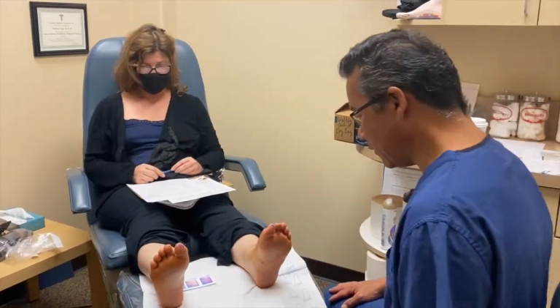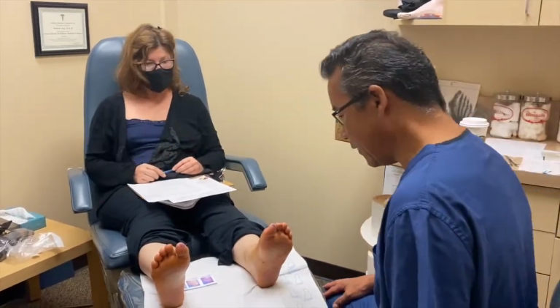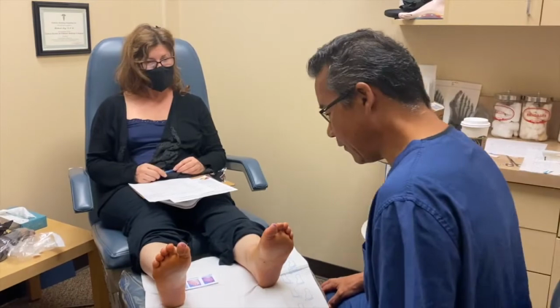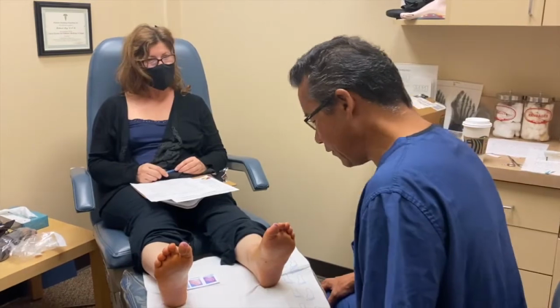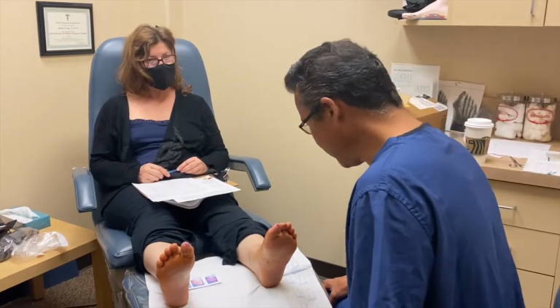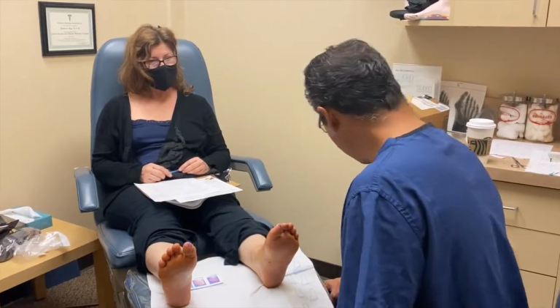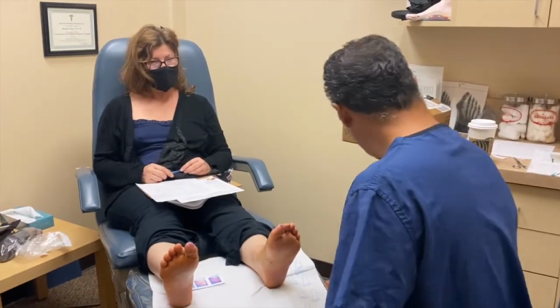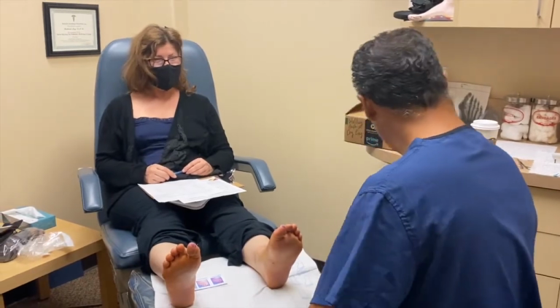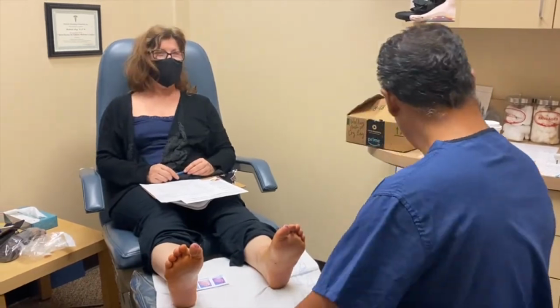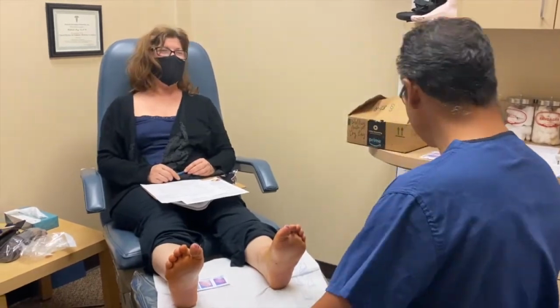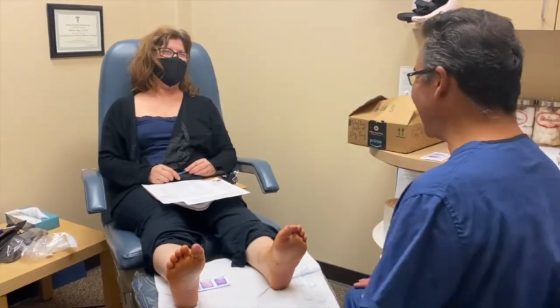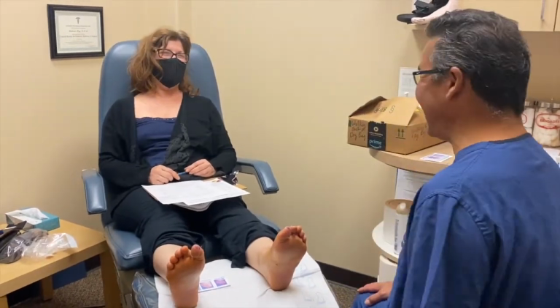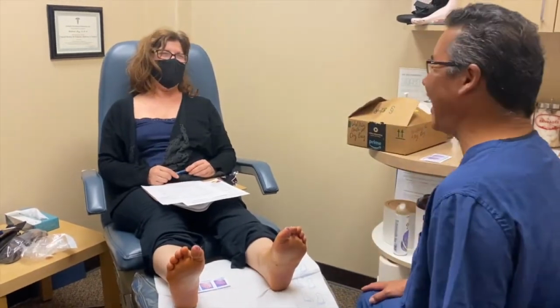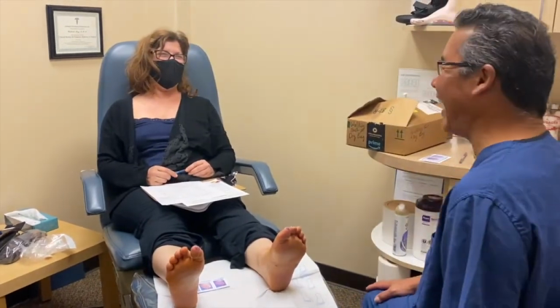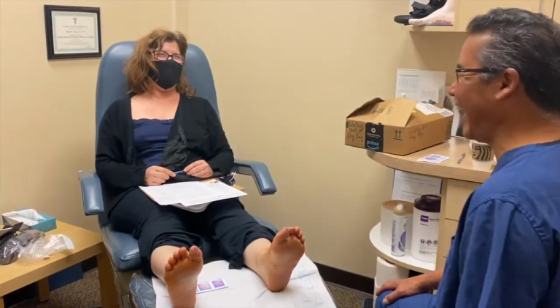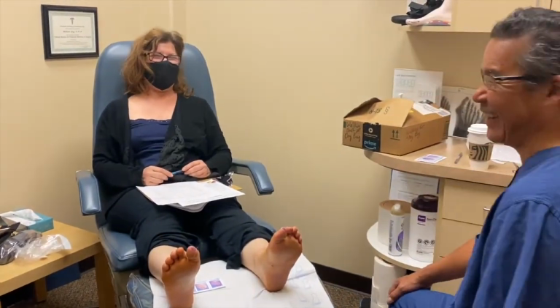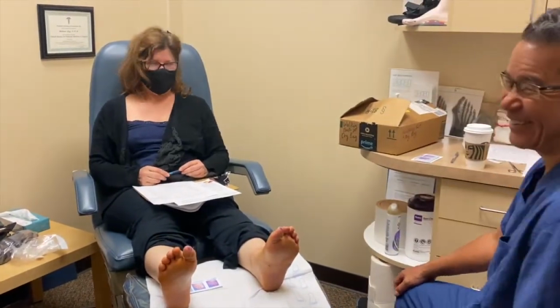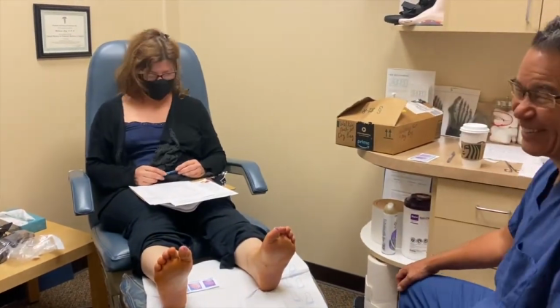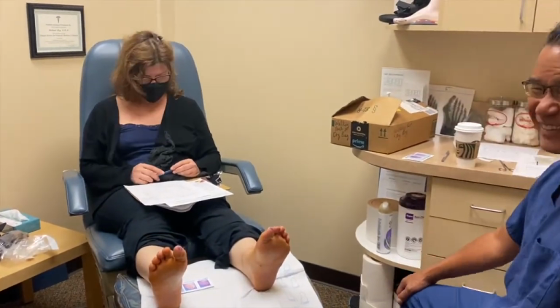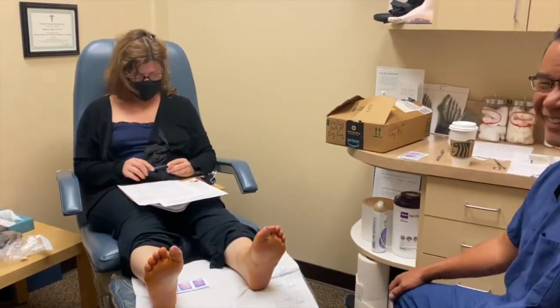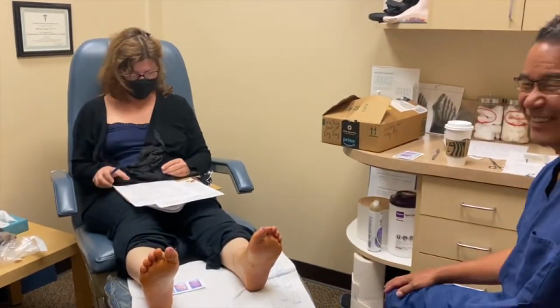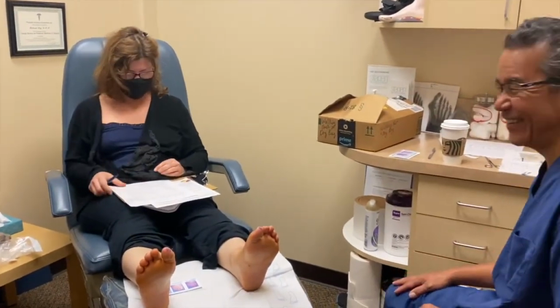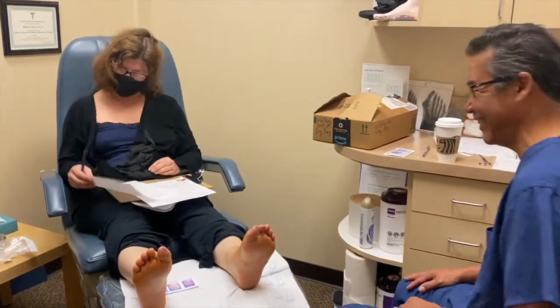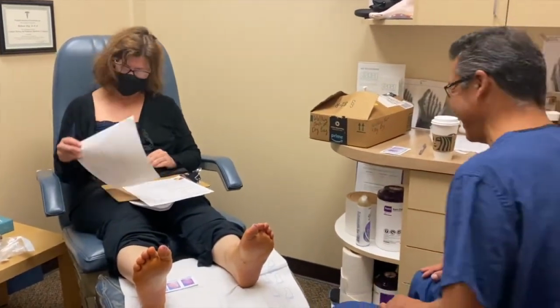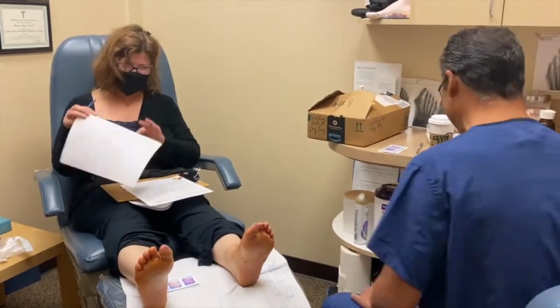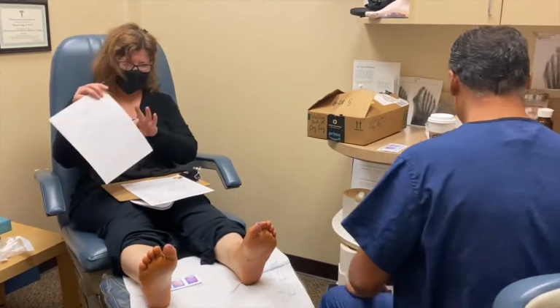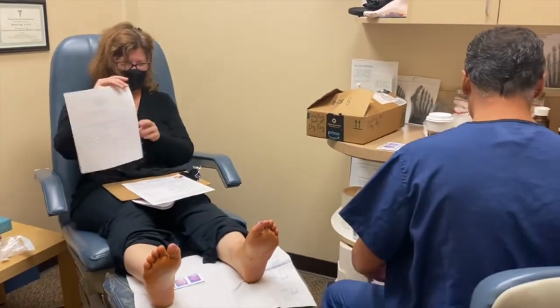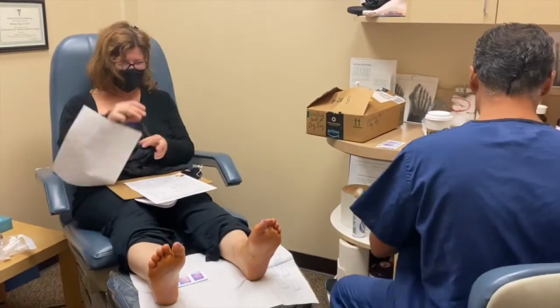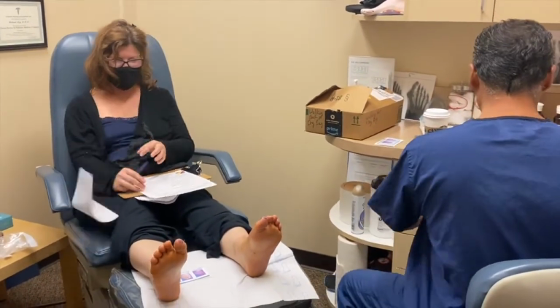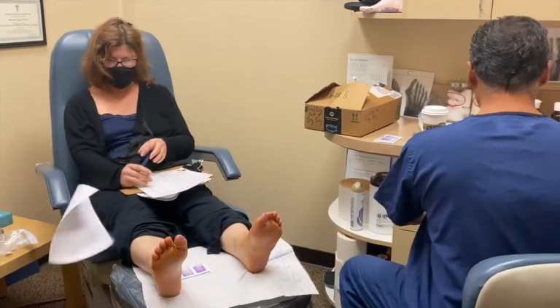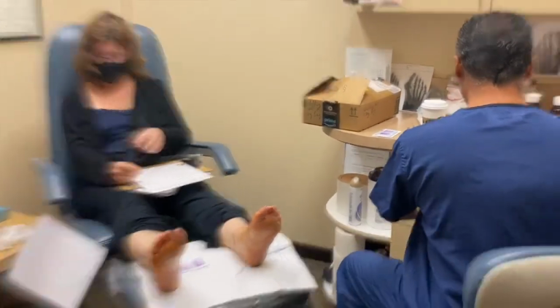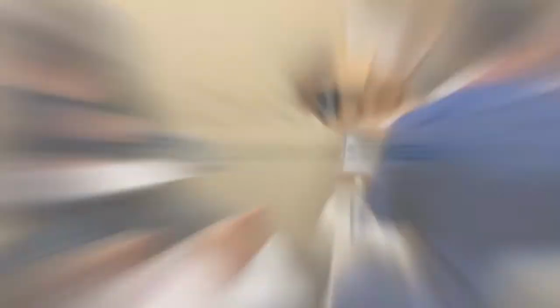Too bad you don't have a third foot! I'll try and grow one.